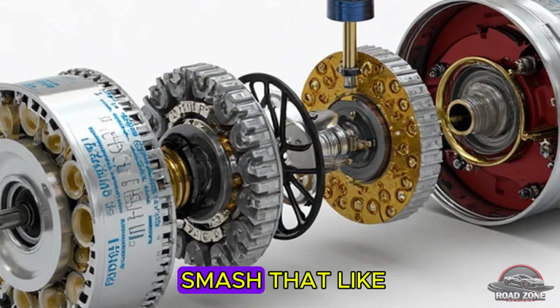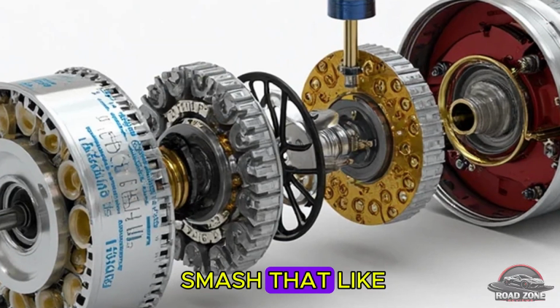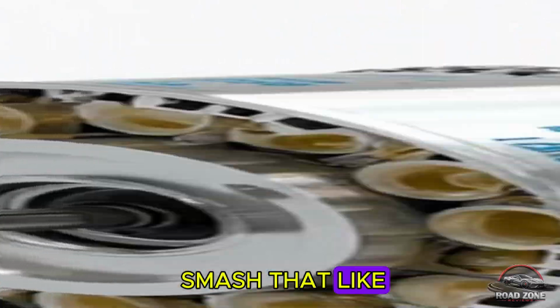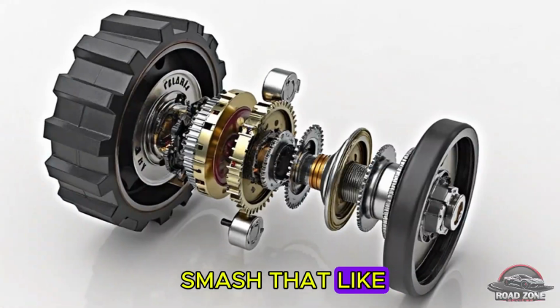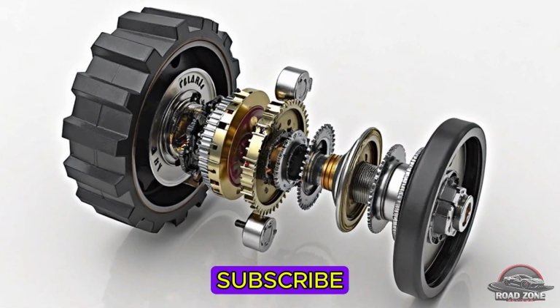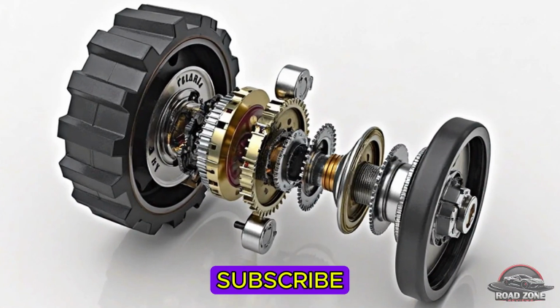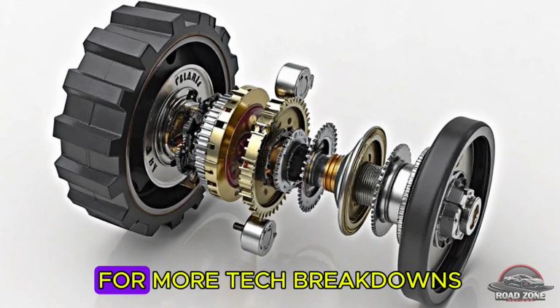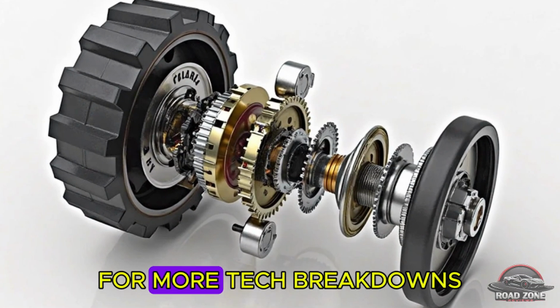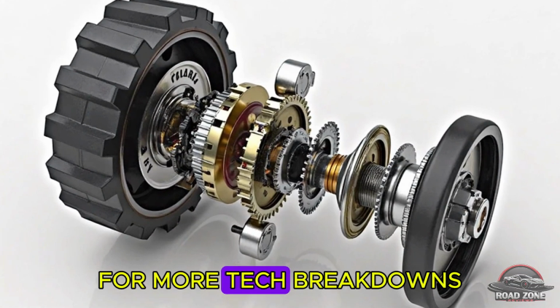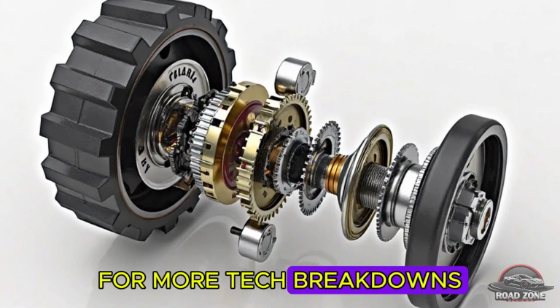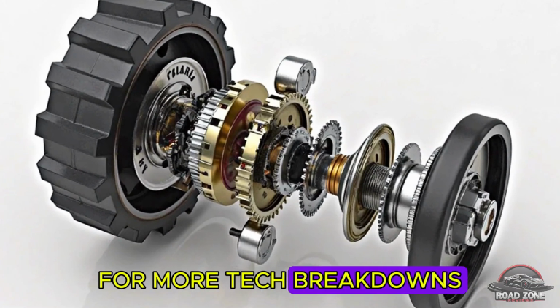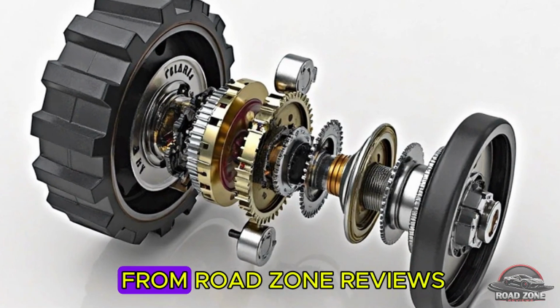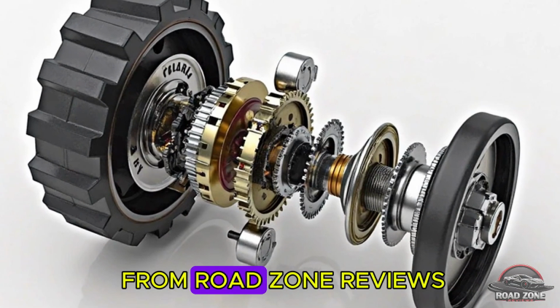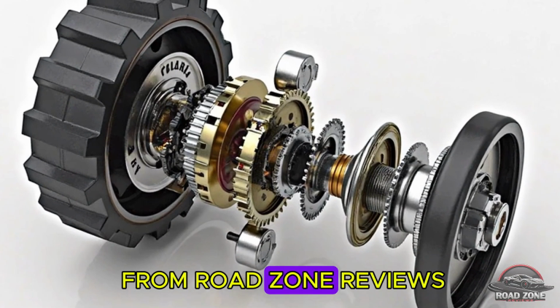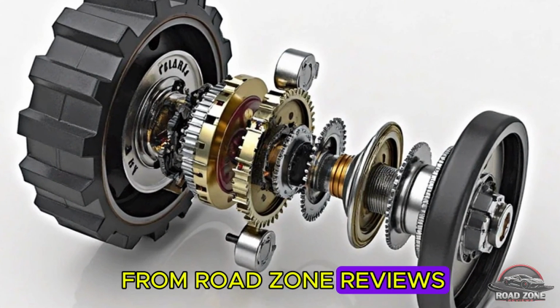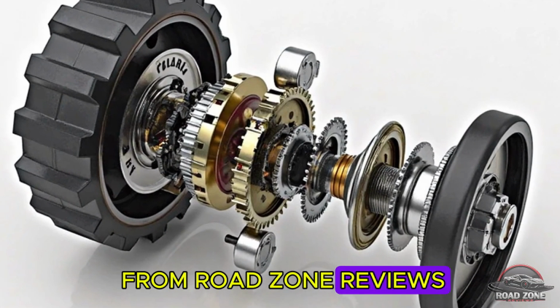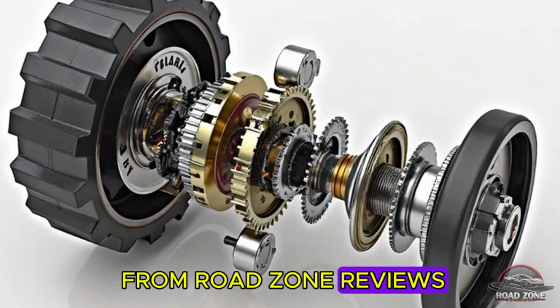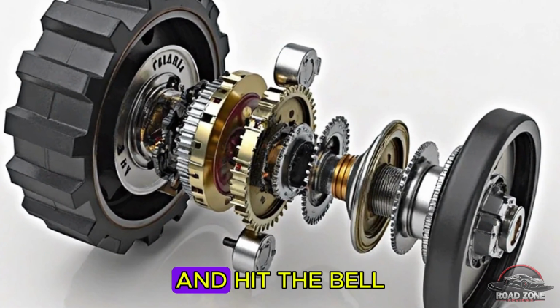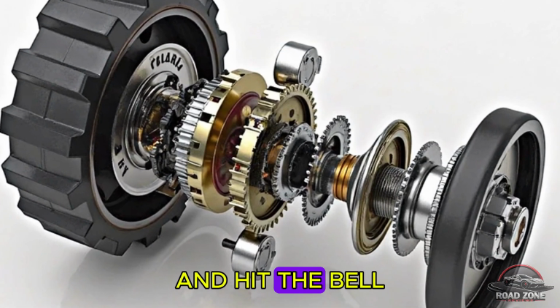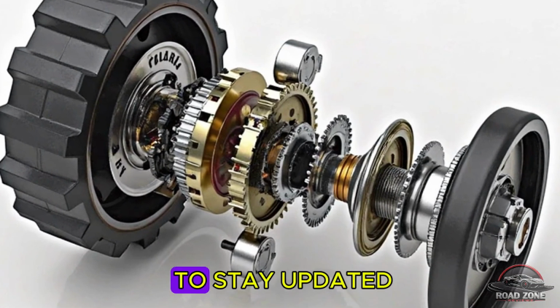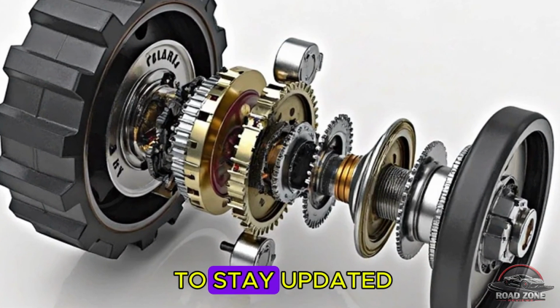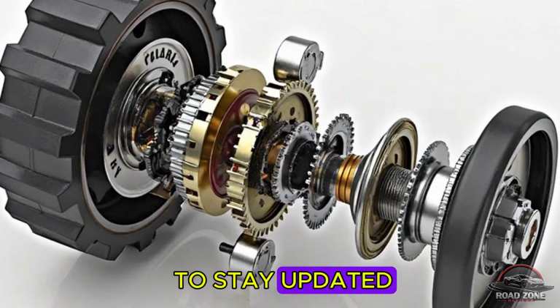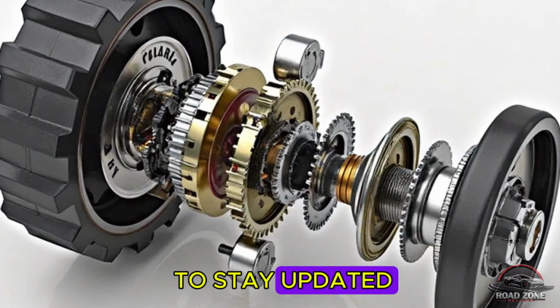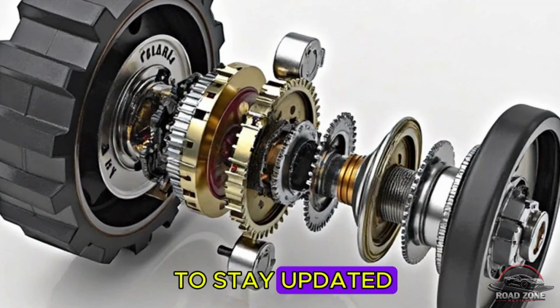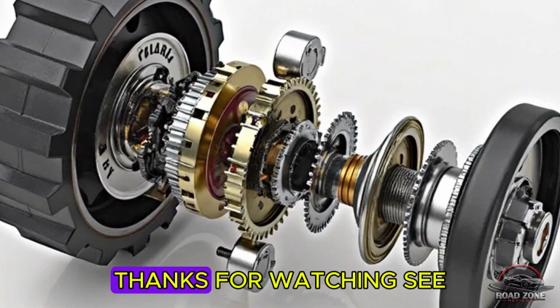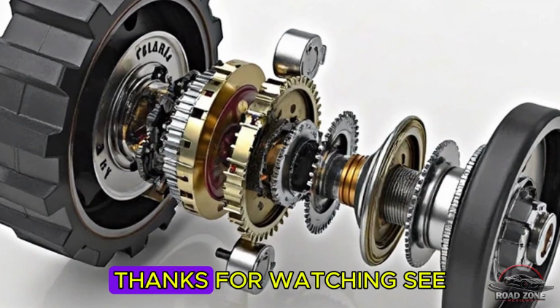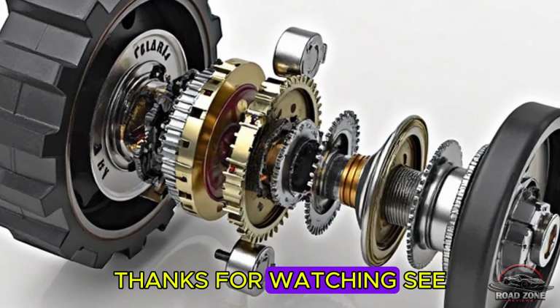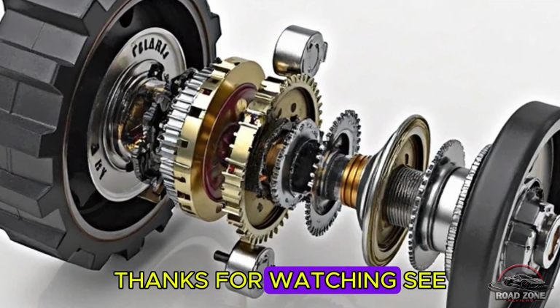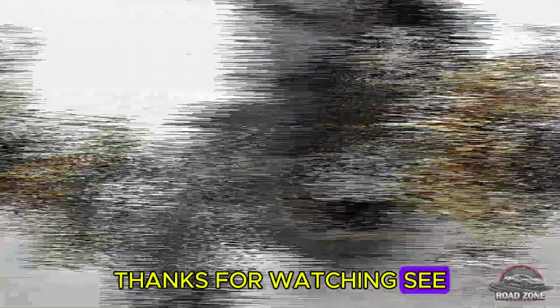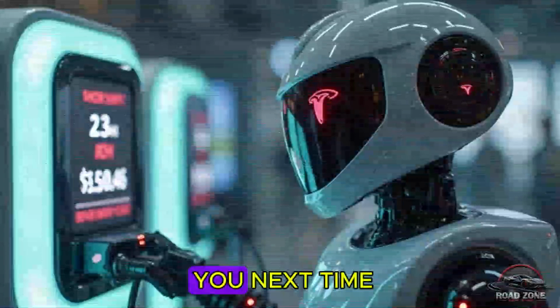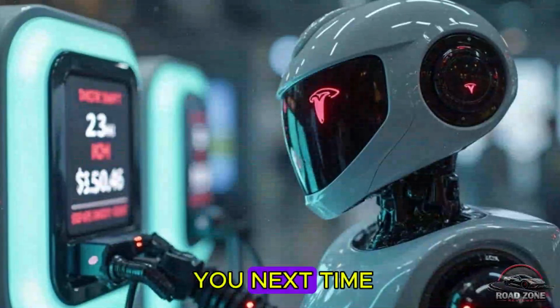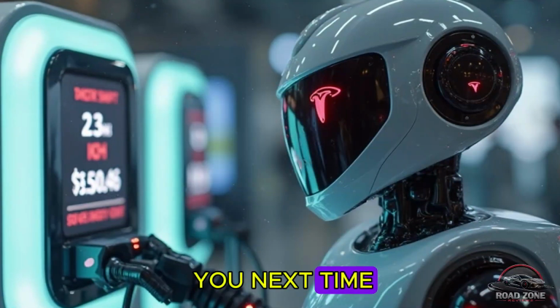So which humanoid leads the pack? Drop your thoughts below, smash that like, and subscribe for more tech breakdowns from Road Zone Reviews. Hit the bell to stay updated. Thanks for watching — see you next time.